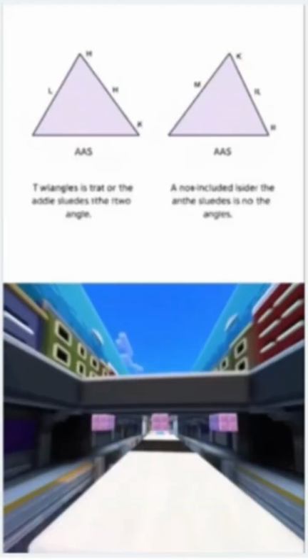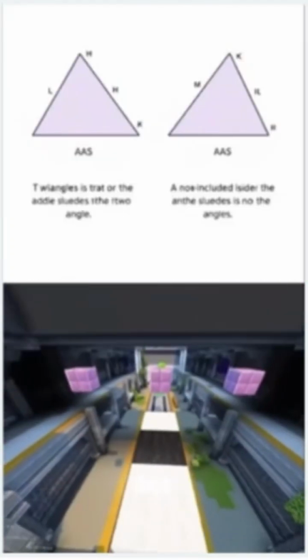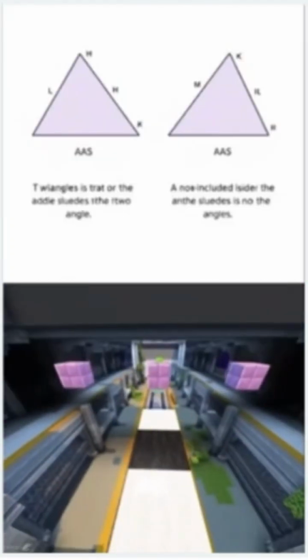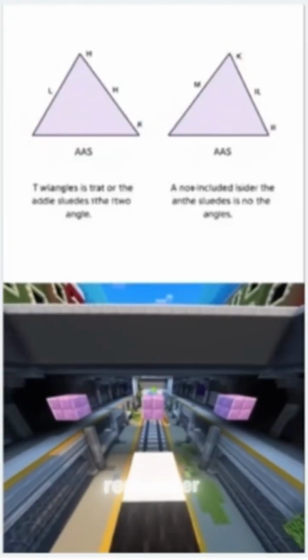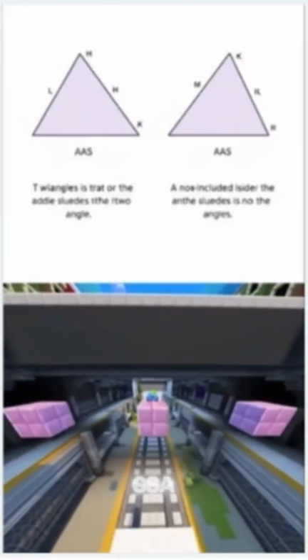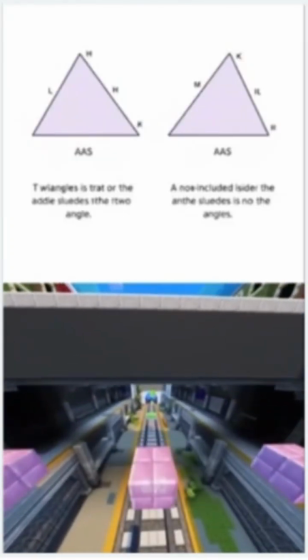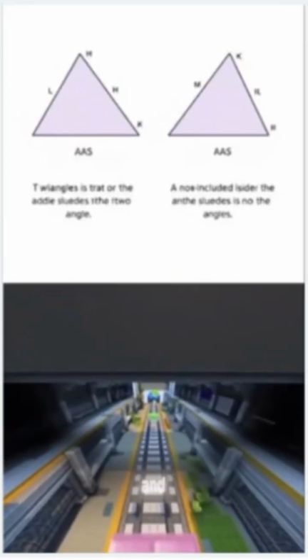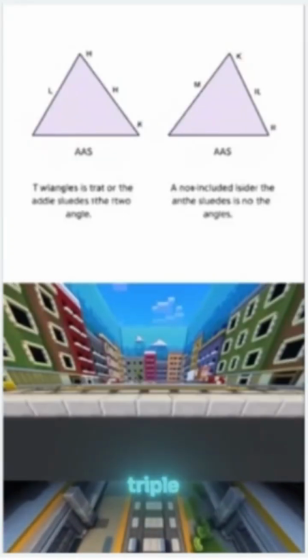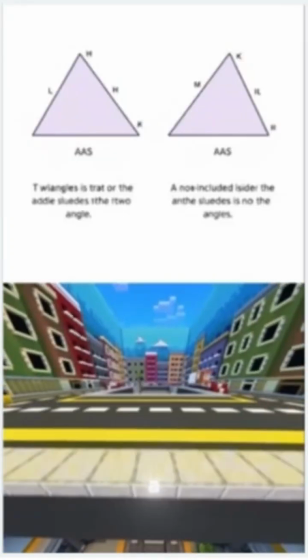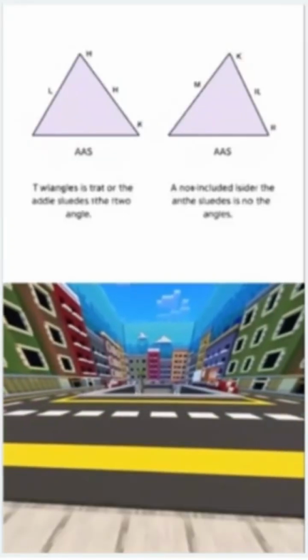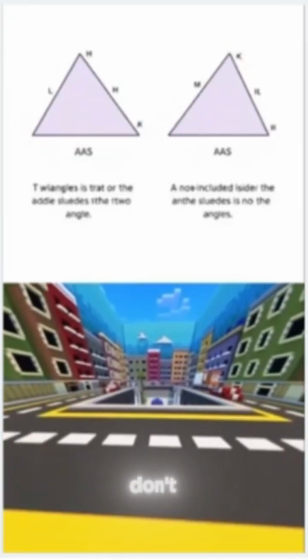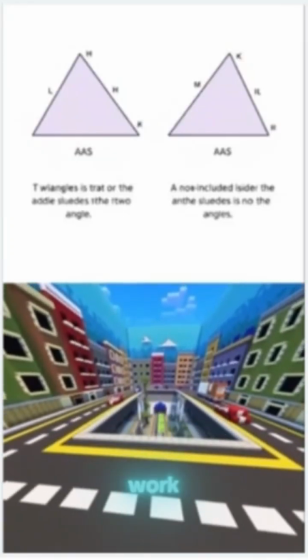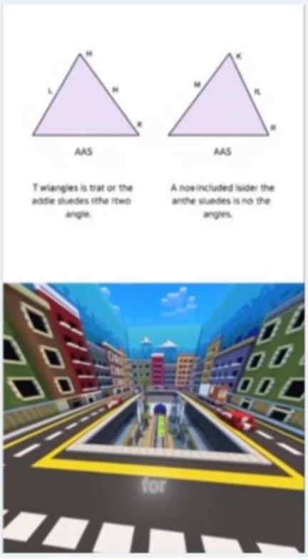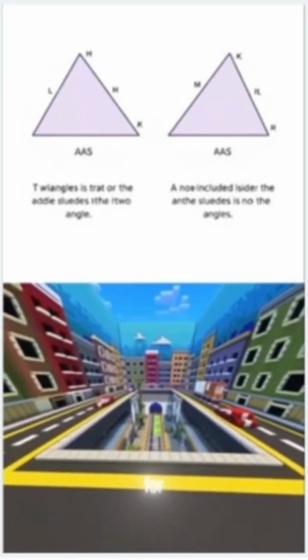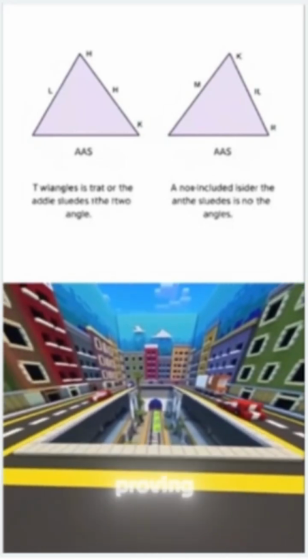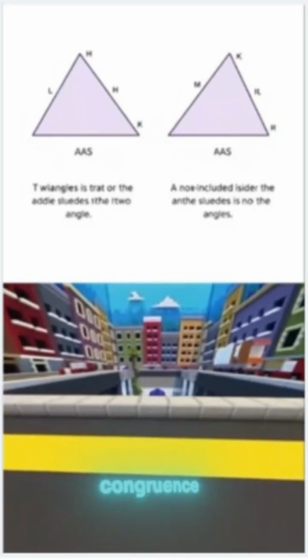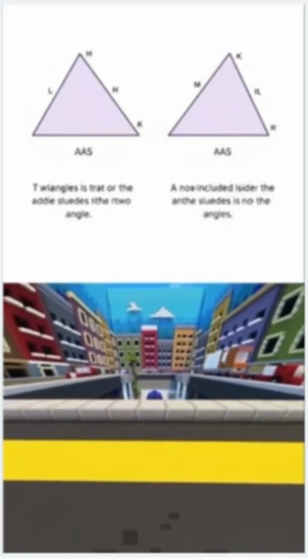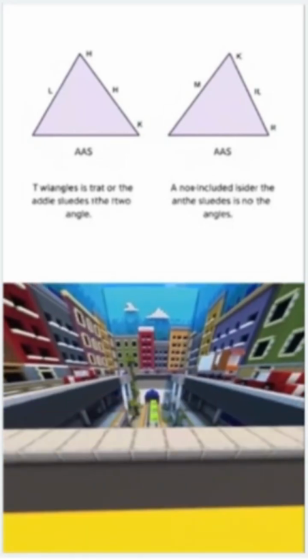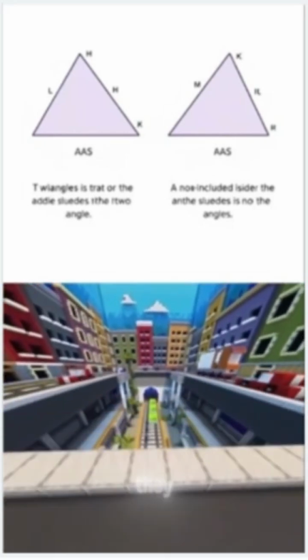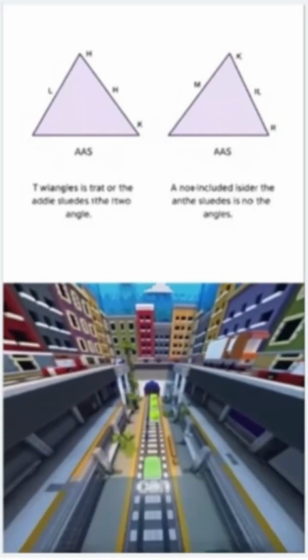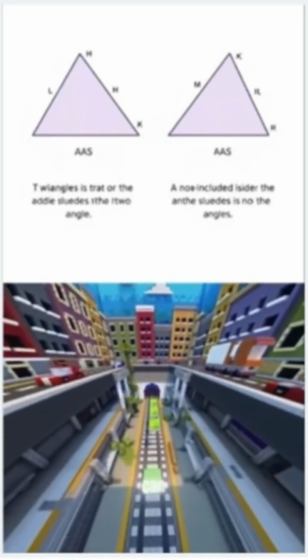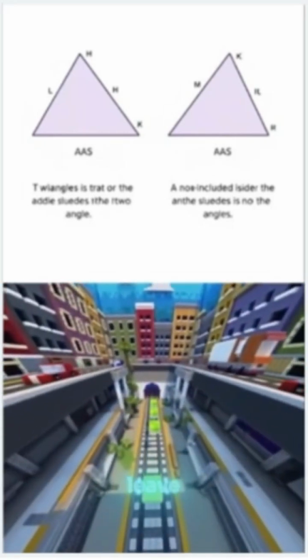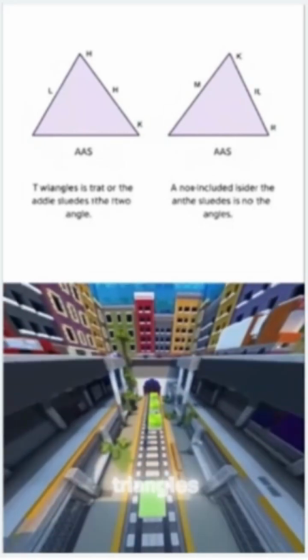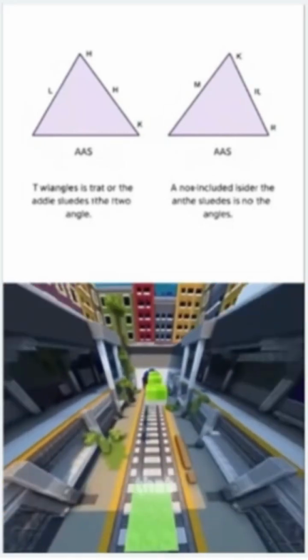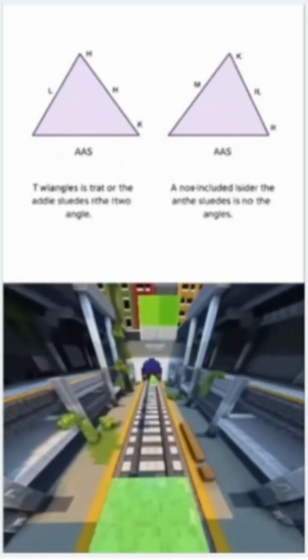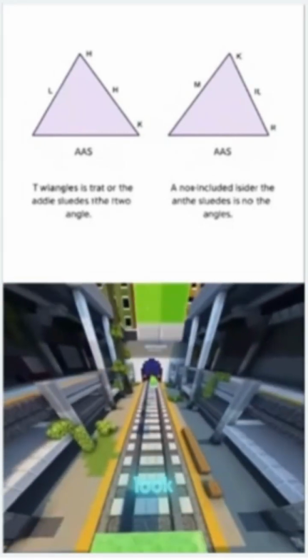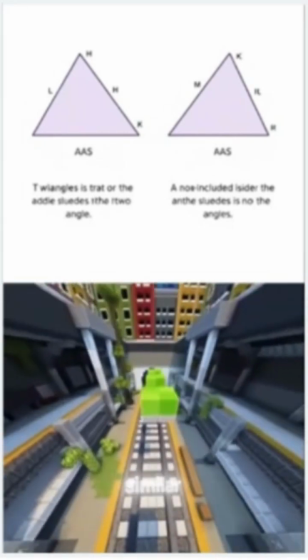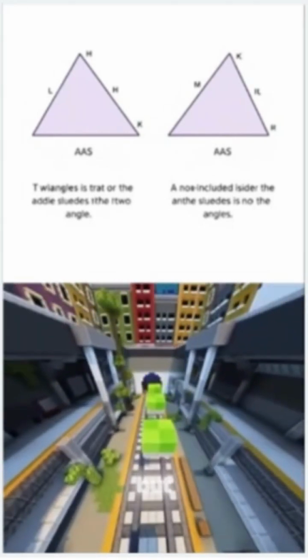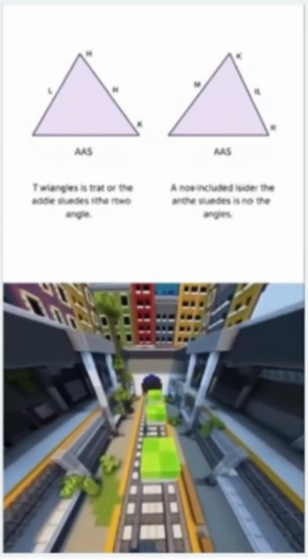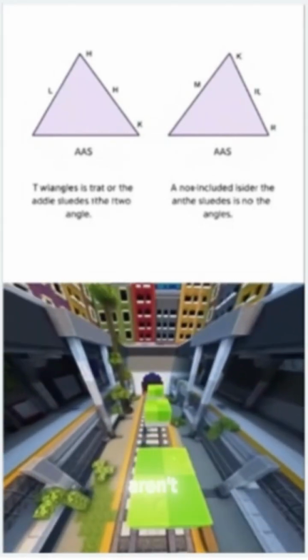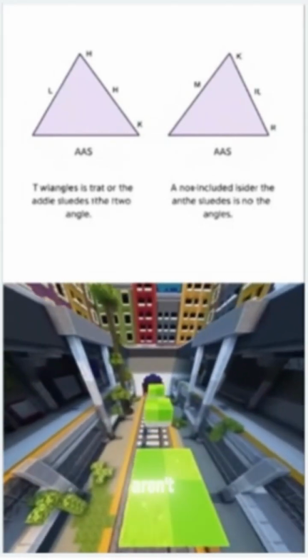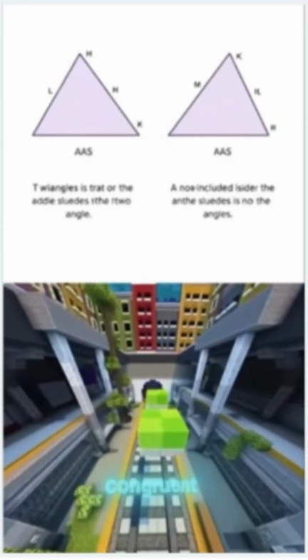But remember, SSA and AAA don't work for proving congruence. They can leave triangles that look similar but aren't congruent.